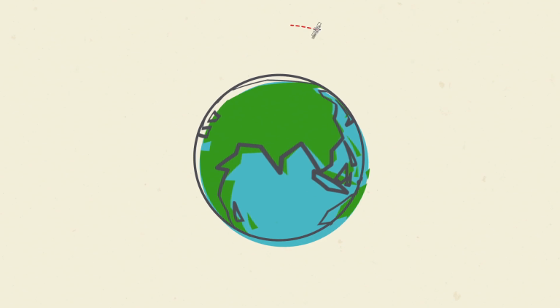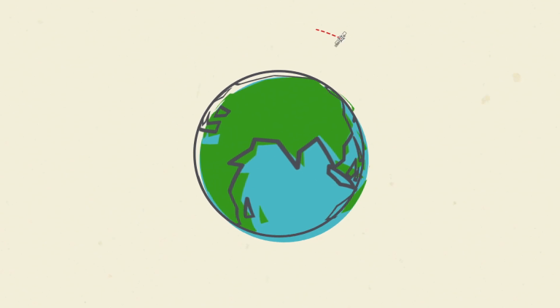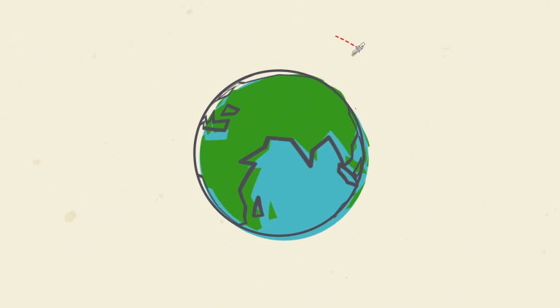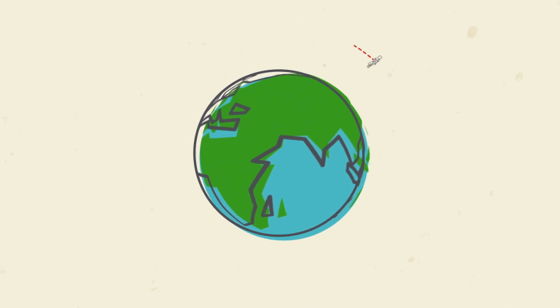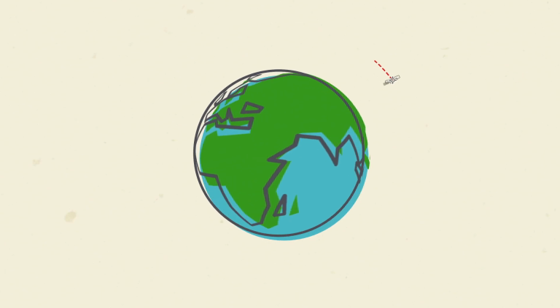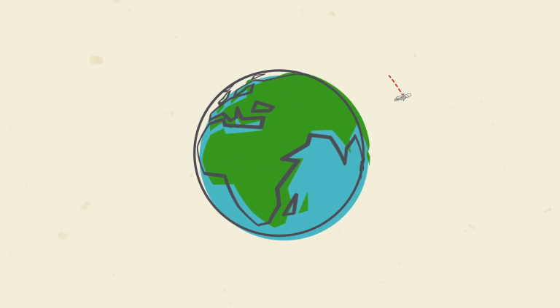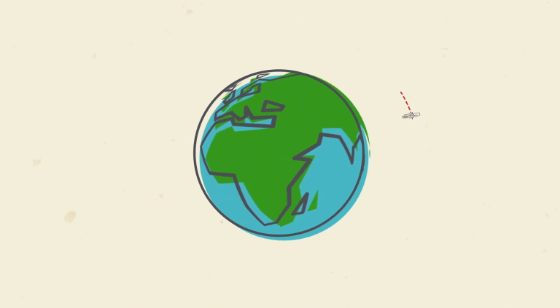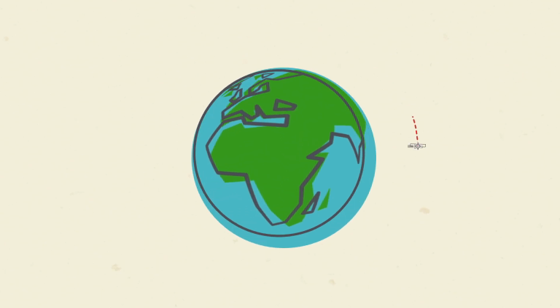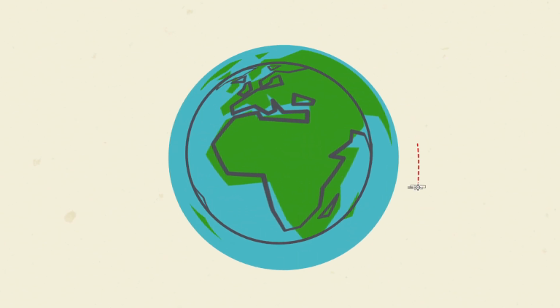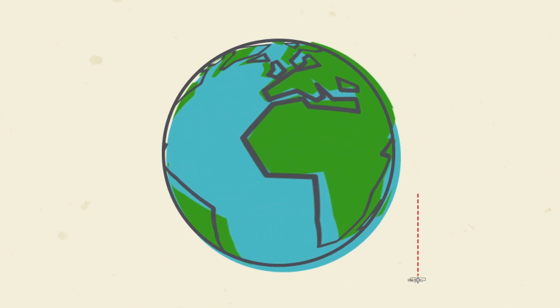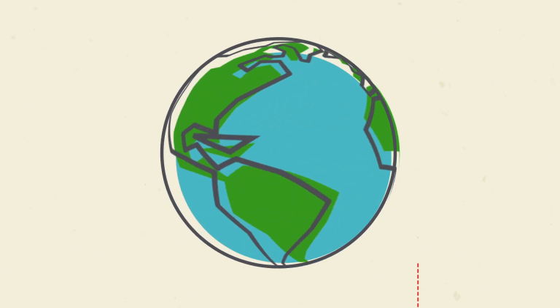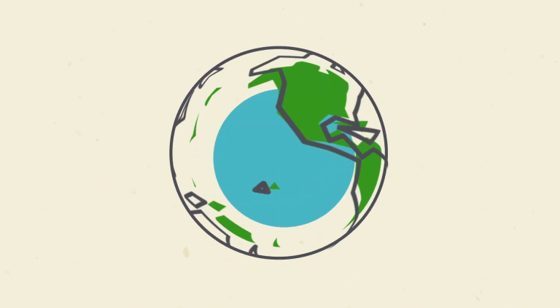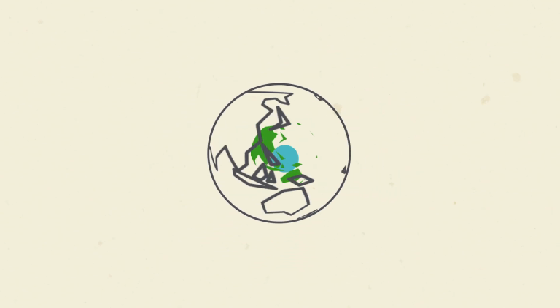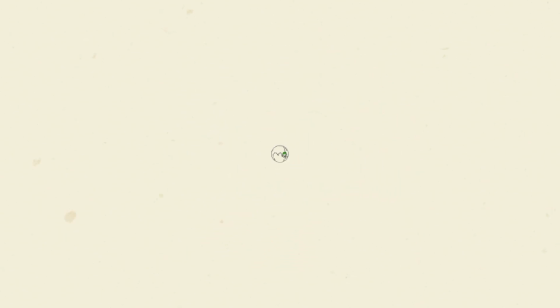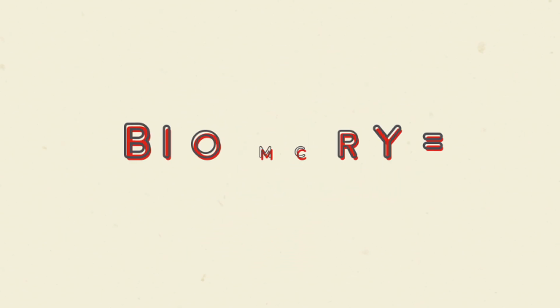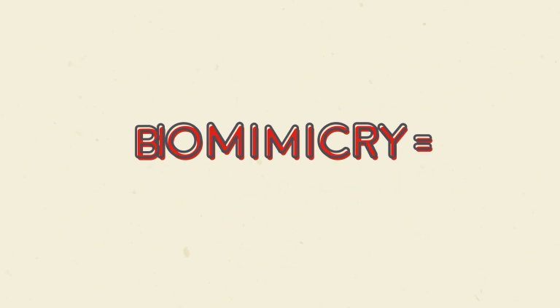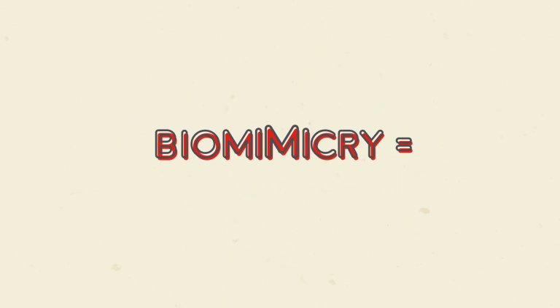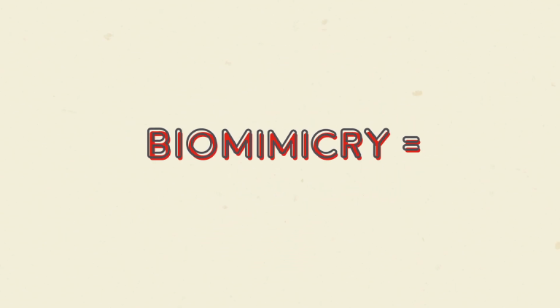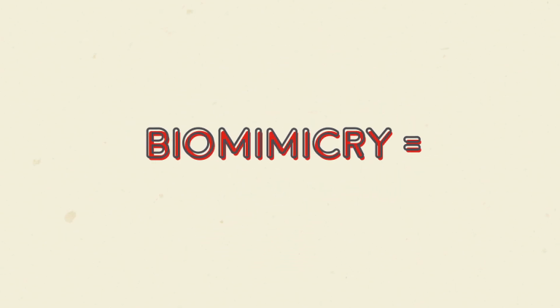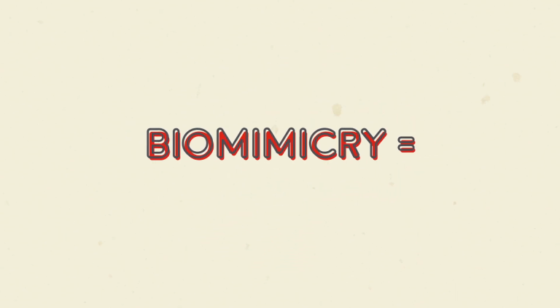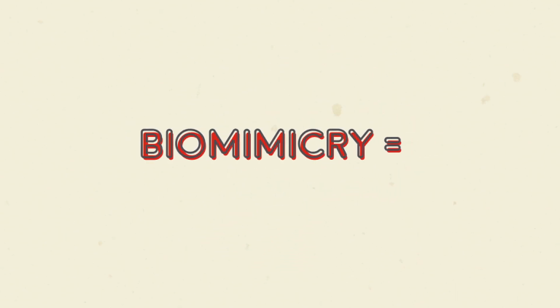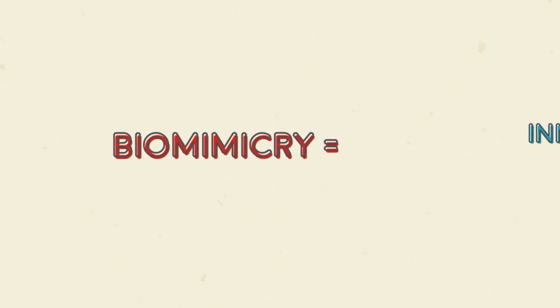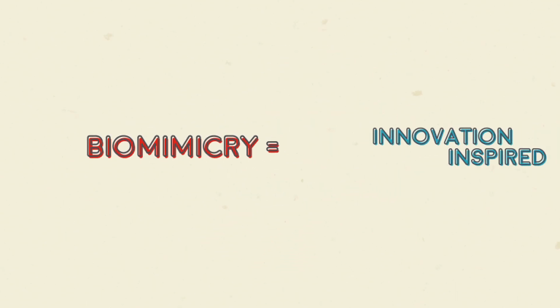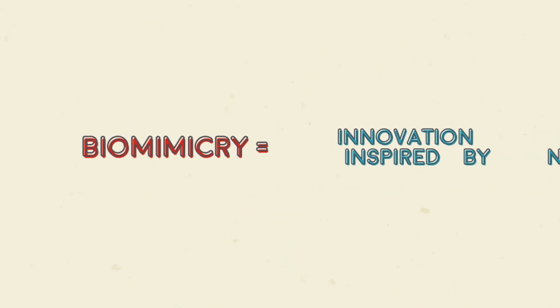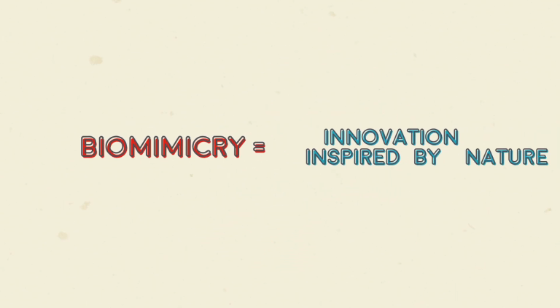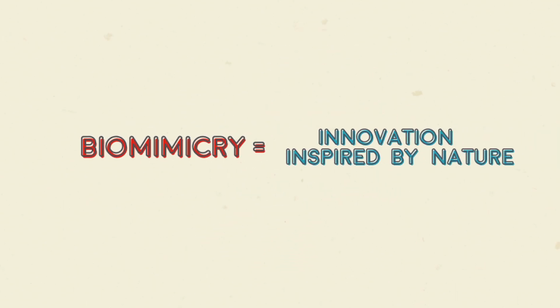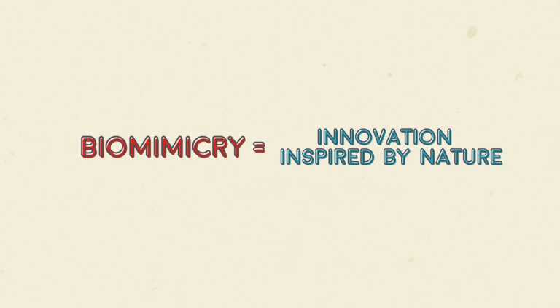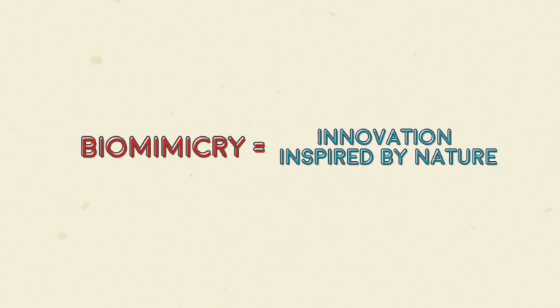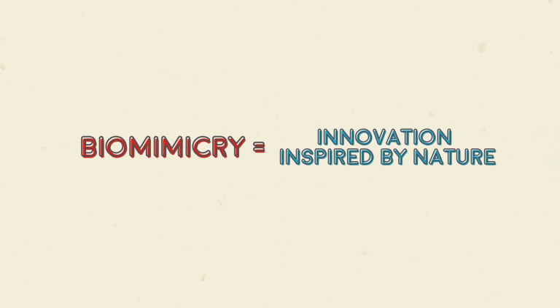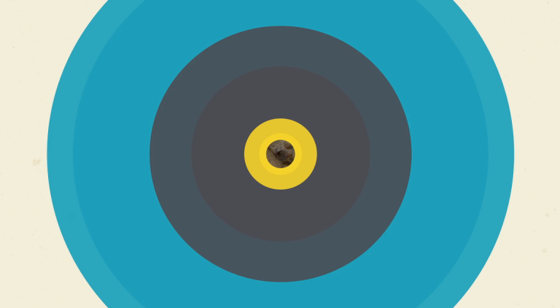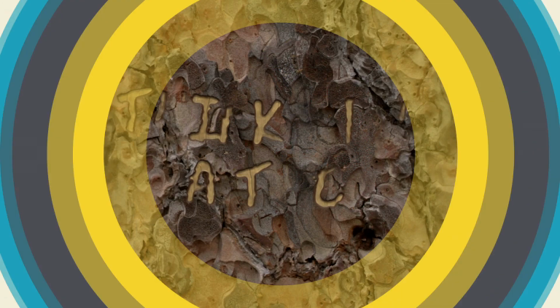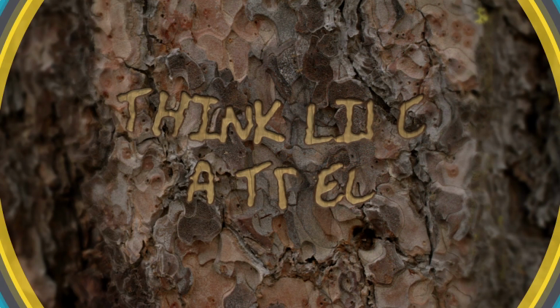We know more about how the natural world works than ever before. It's kind of a perfect storm for nature-inspired innovation.